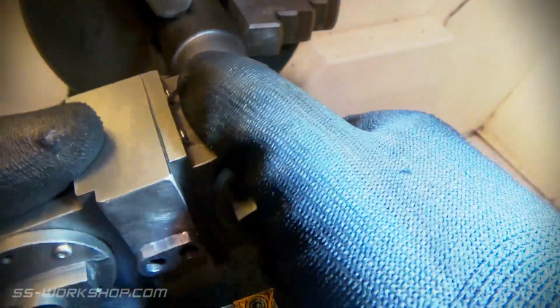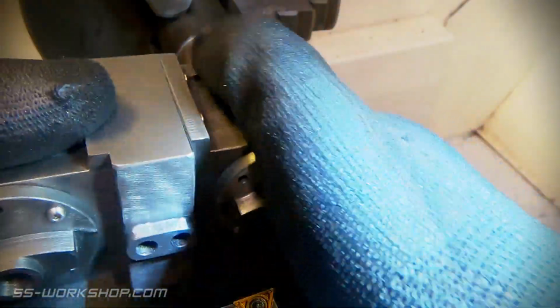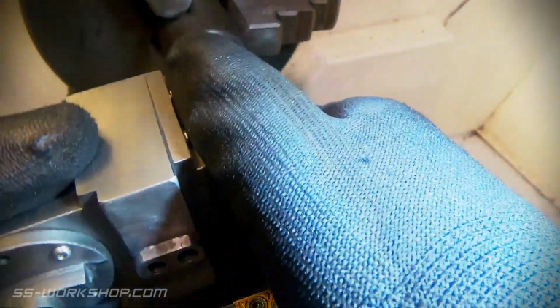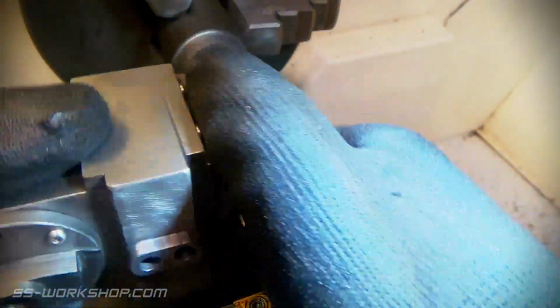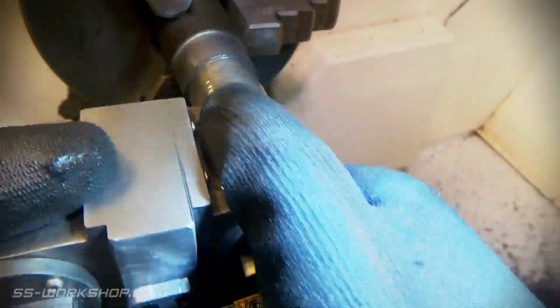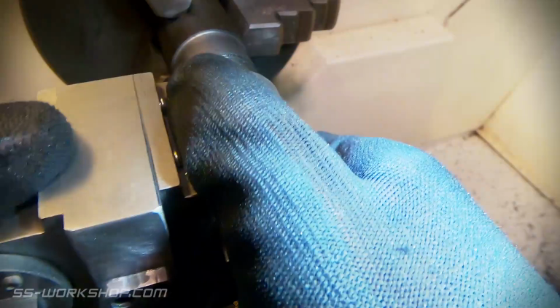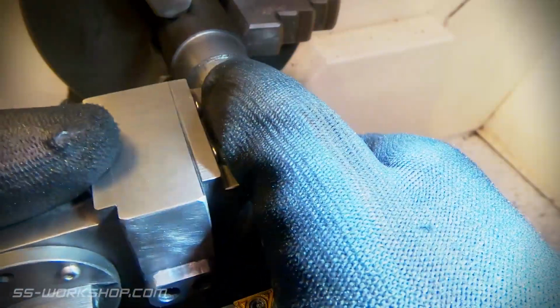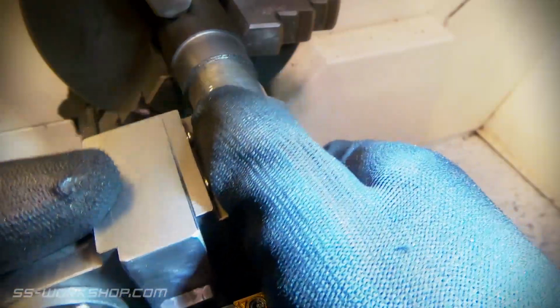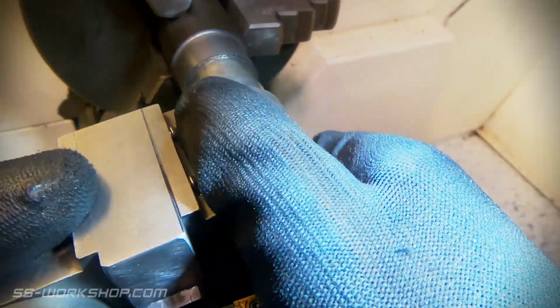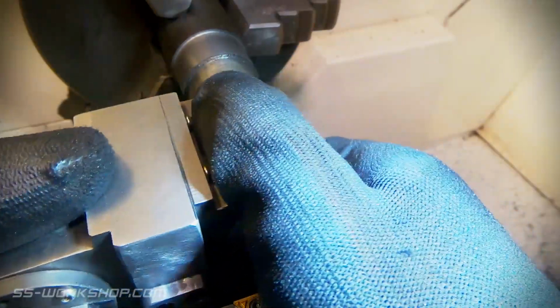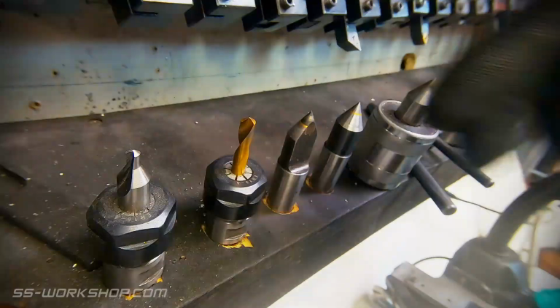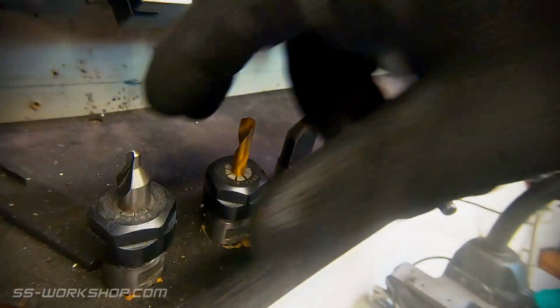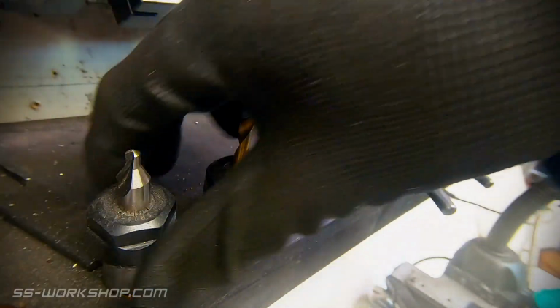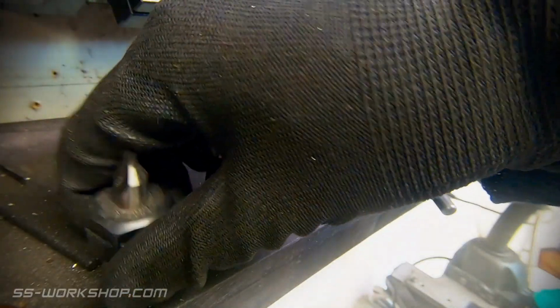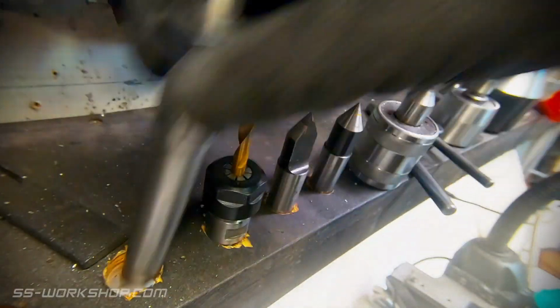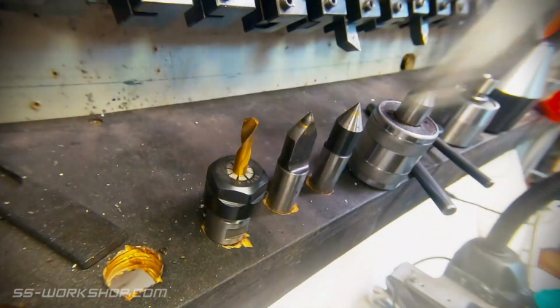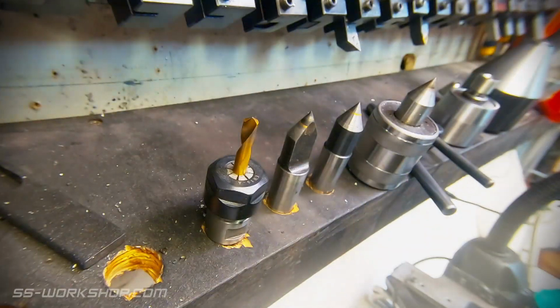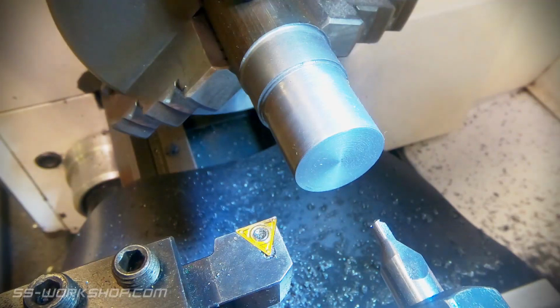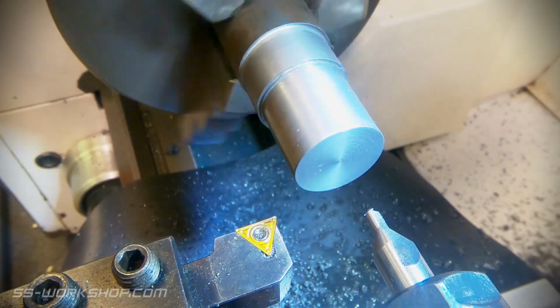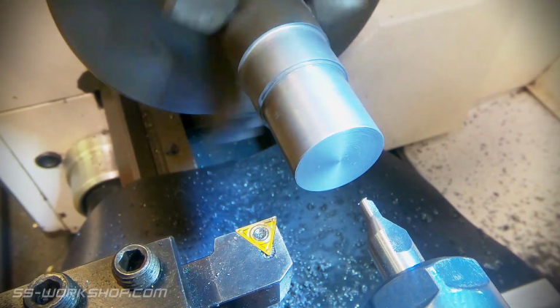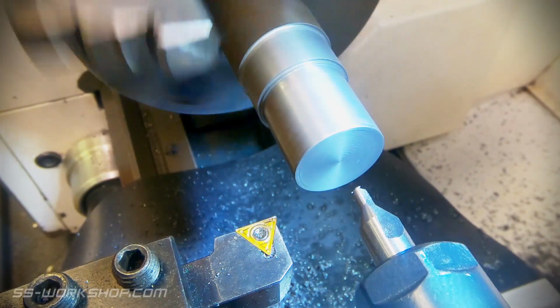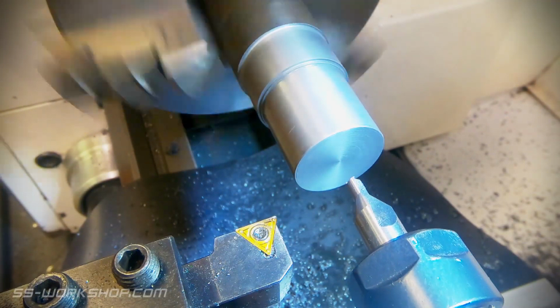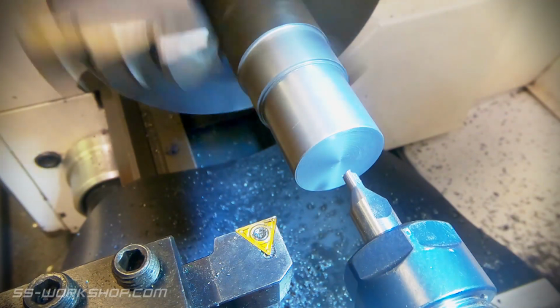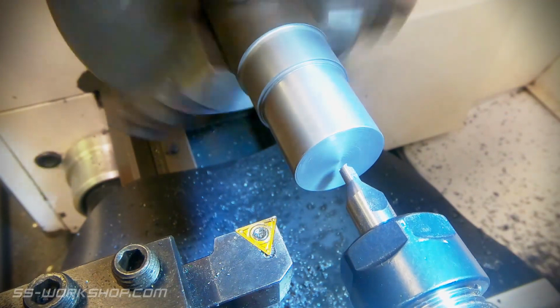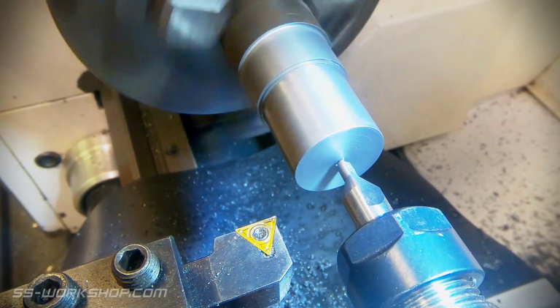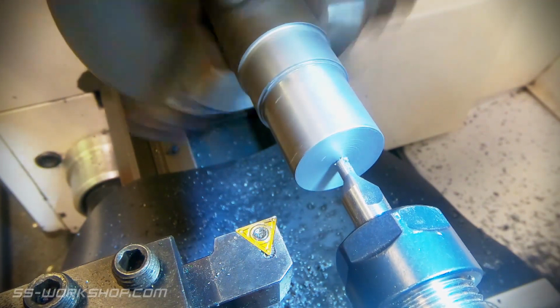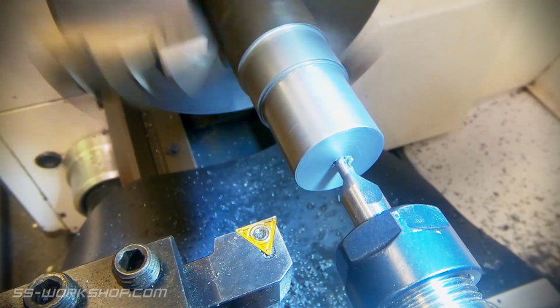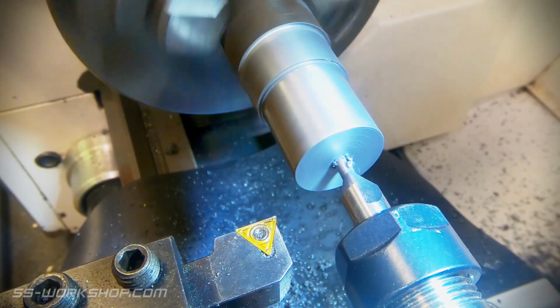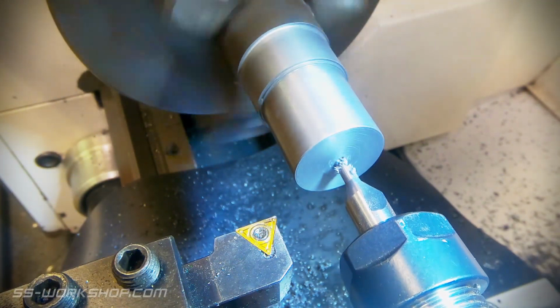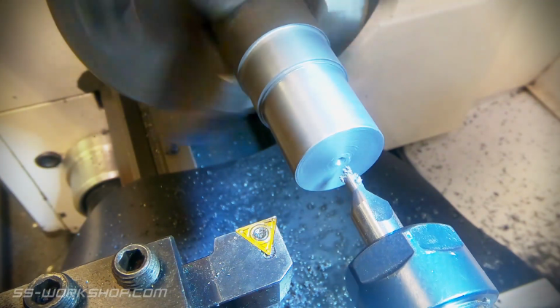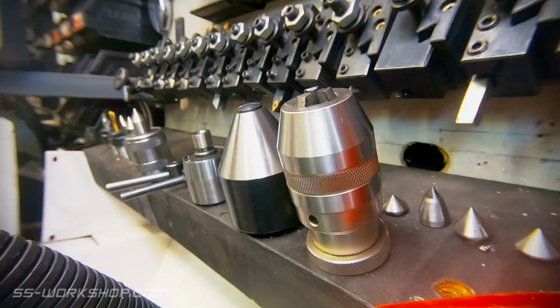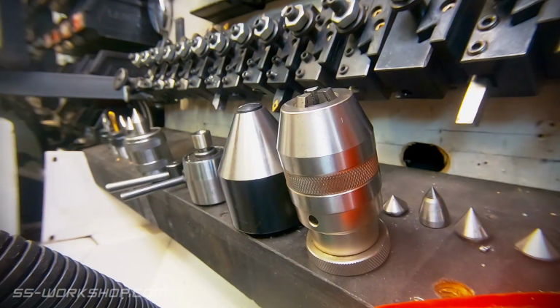With a successful test fit out of the way it's time to drill and tap a hole for the piston rod.